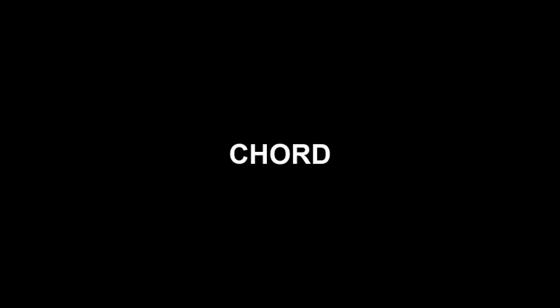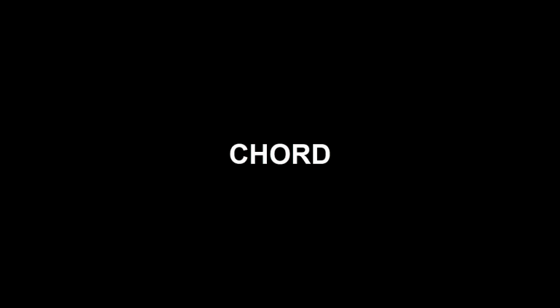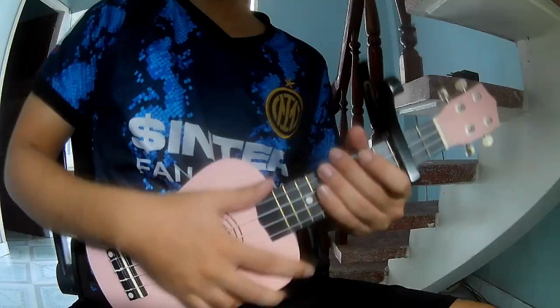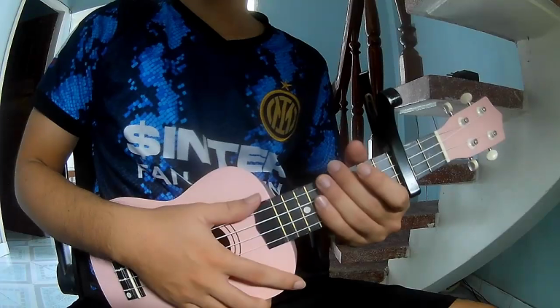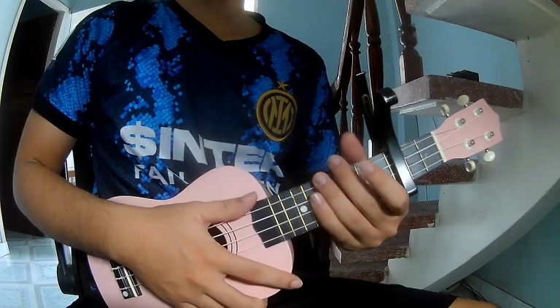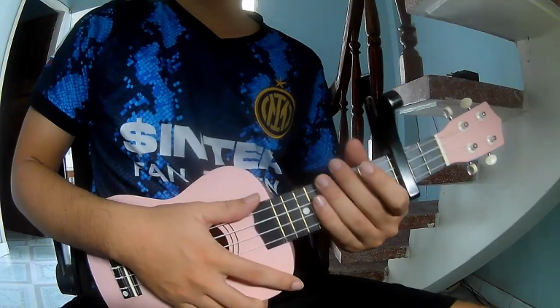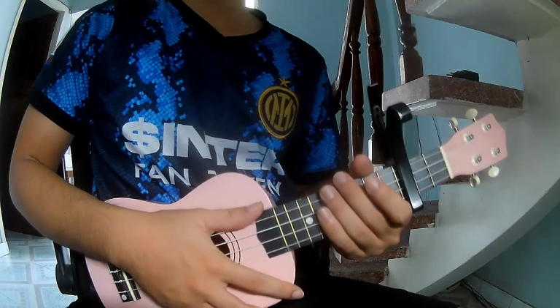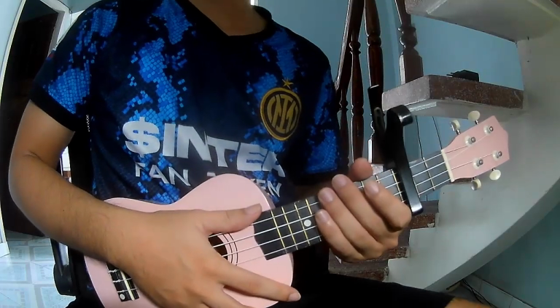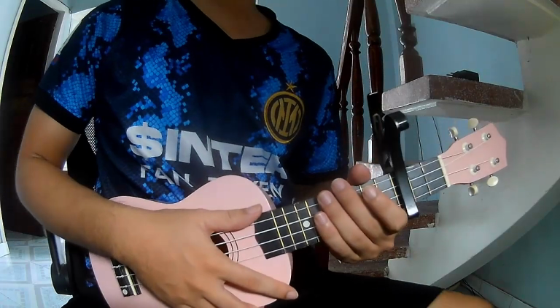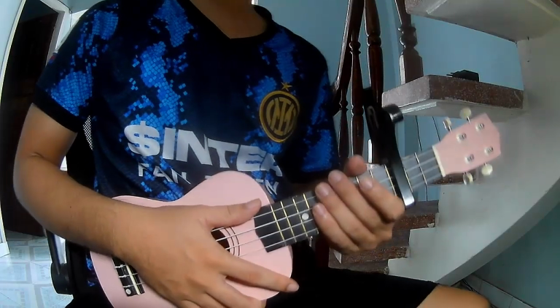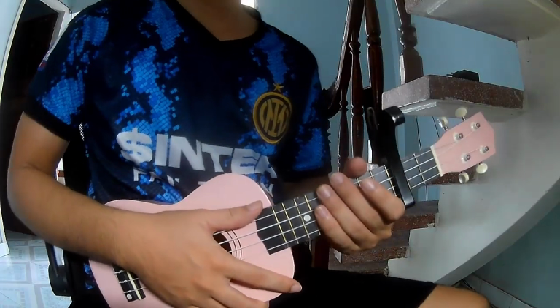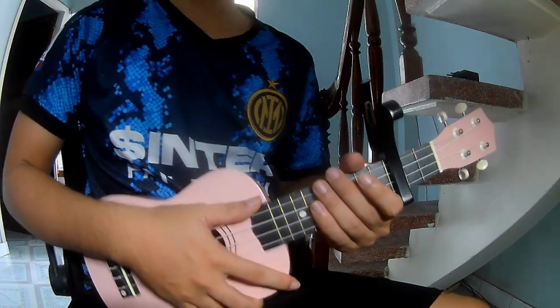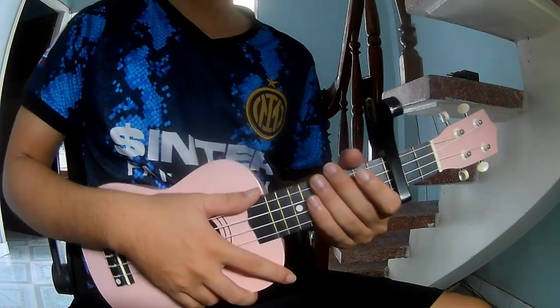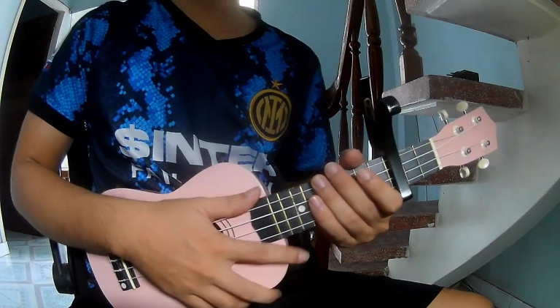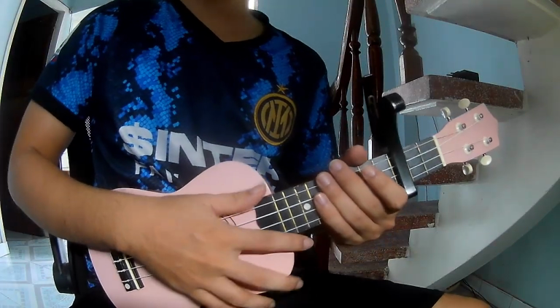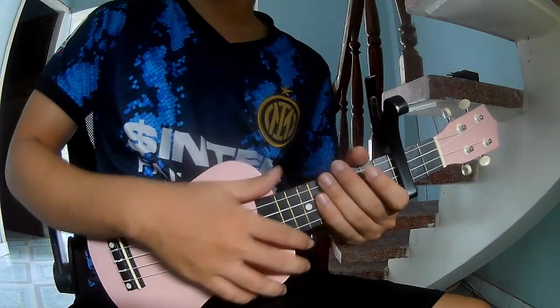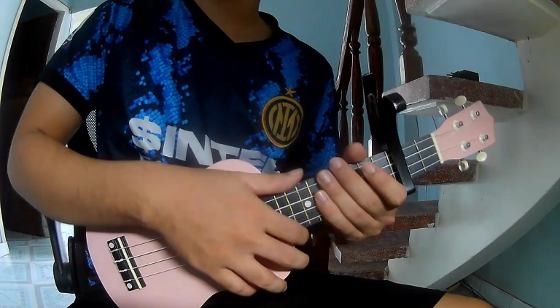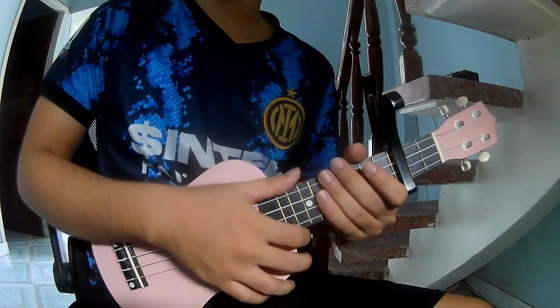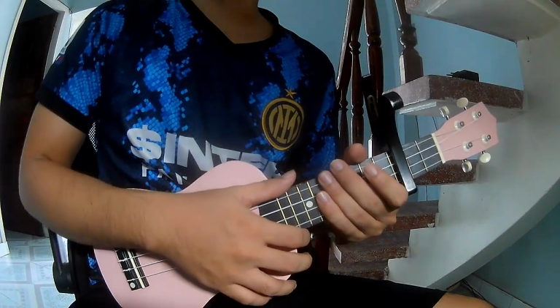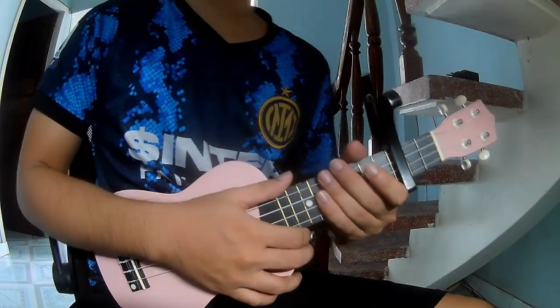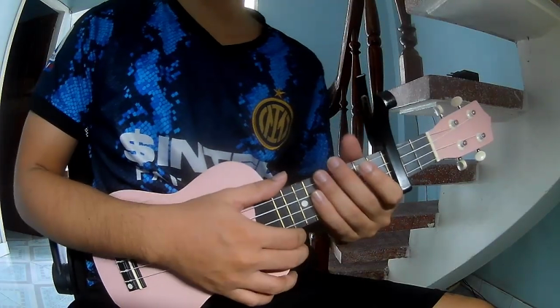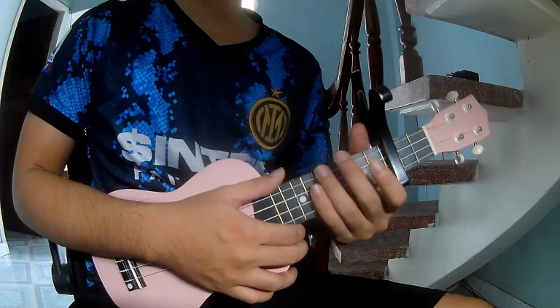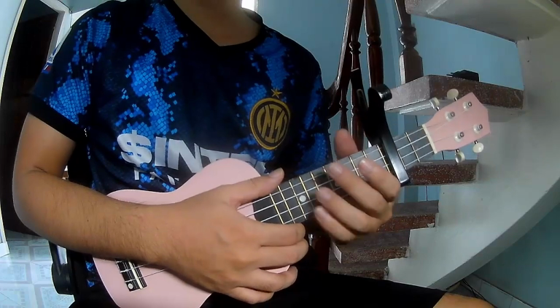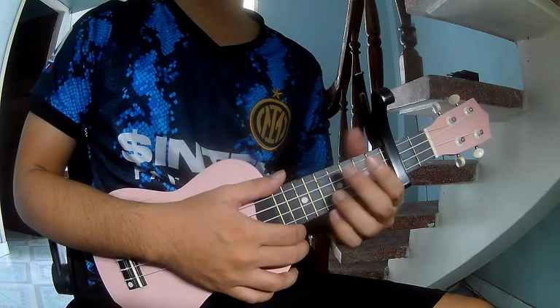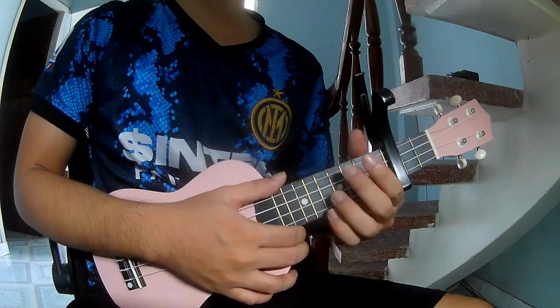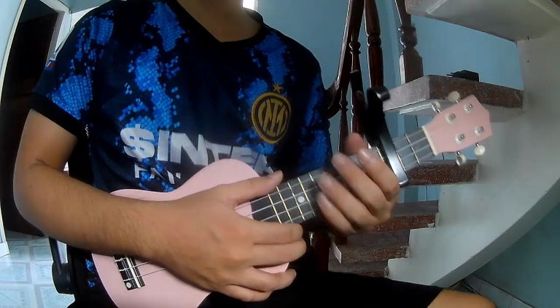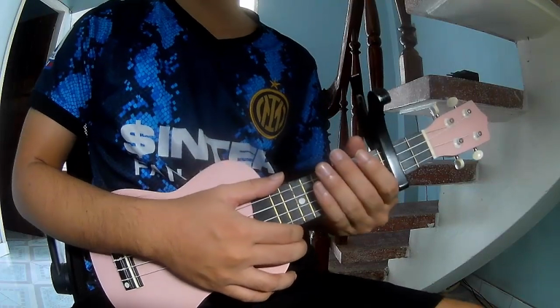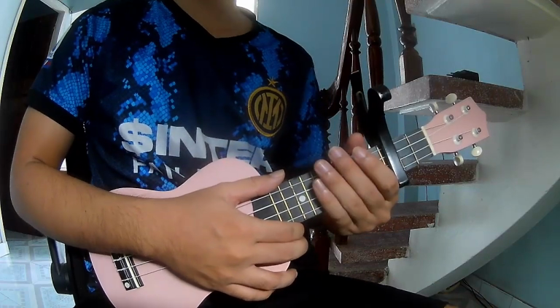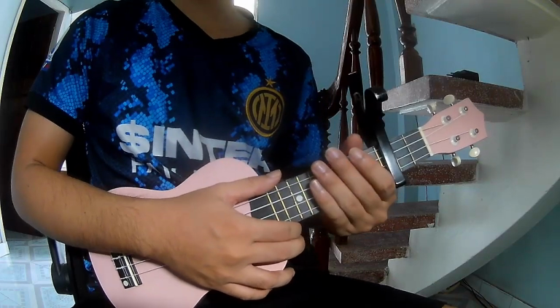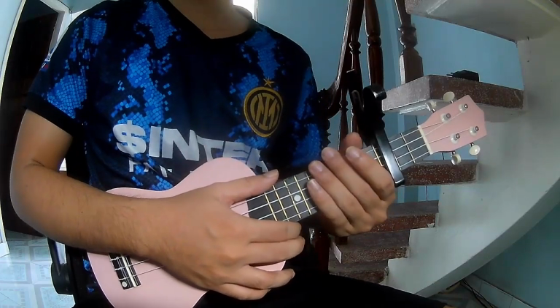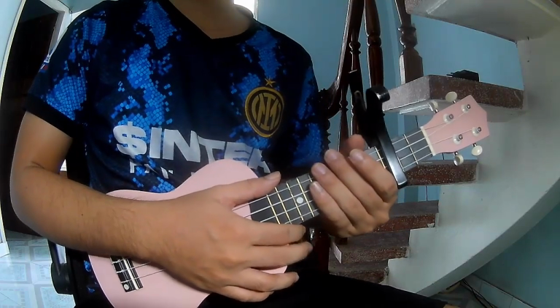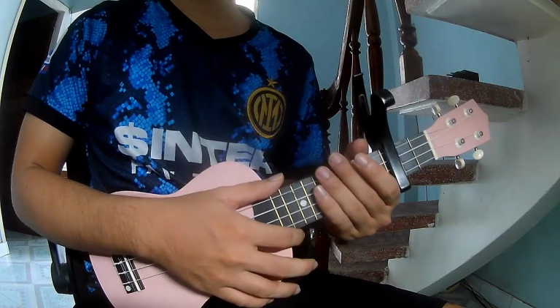Hi everyone, today I will share how to play Yuki Lily. It's Sign of Sorrow by Jack Bryan.